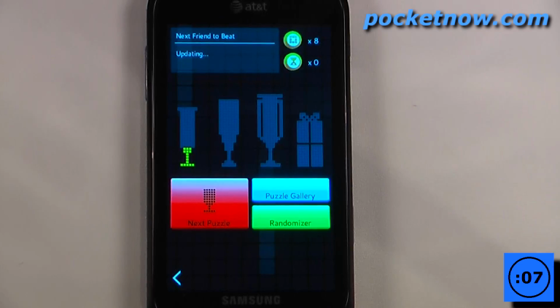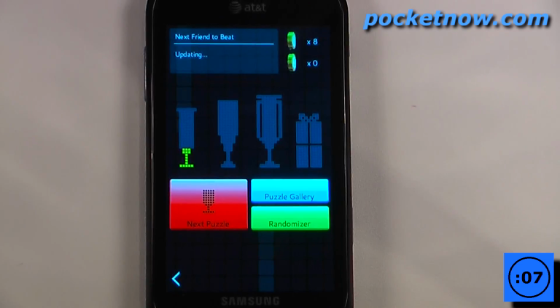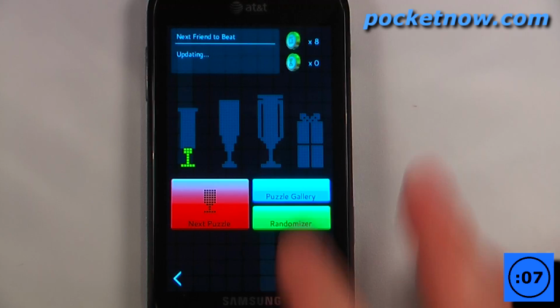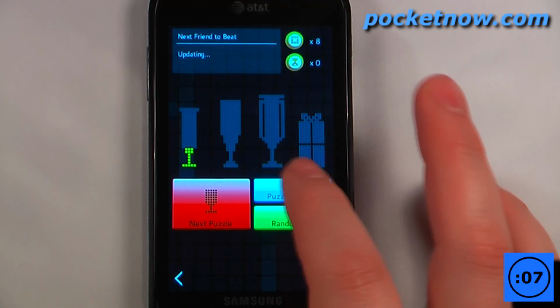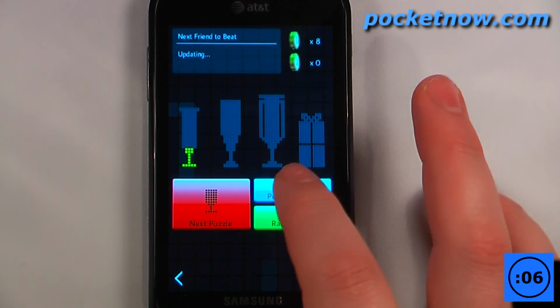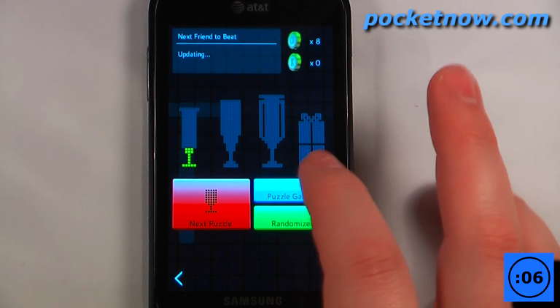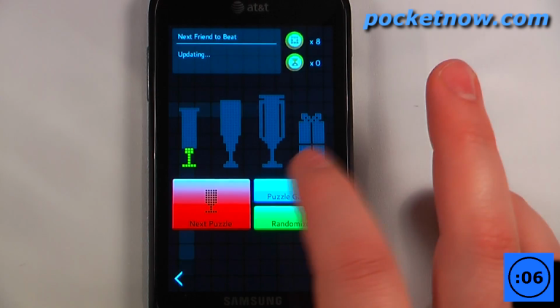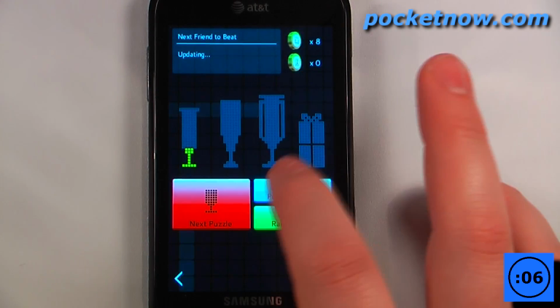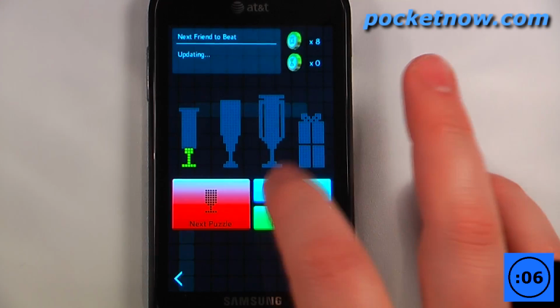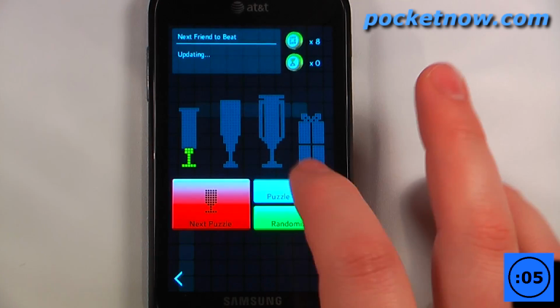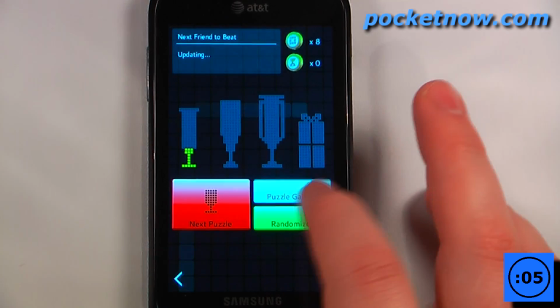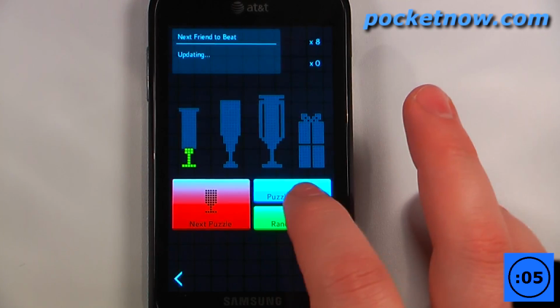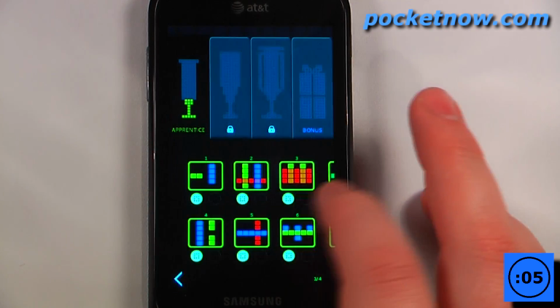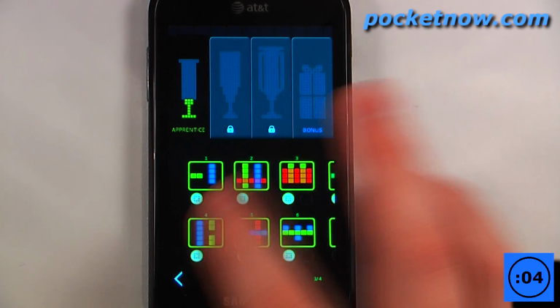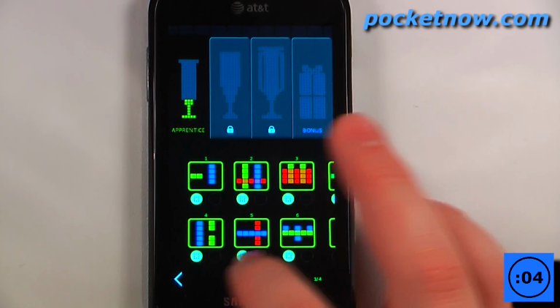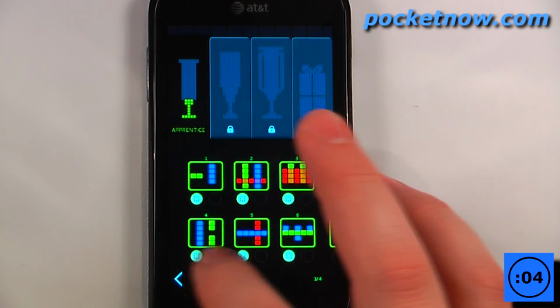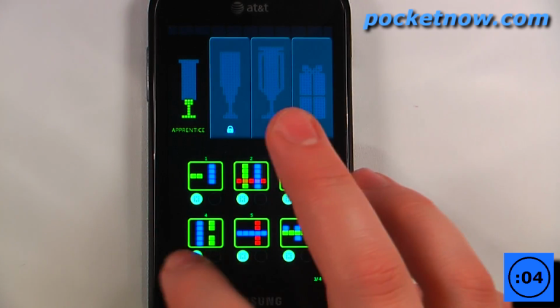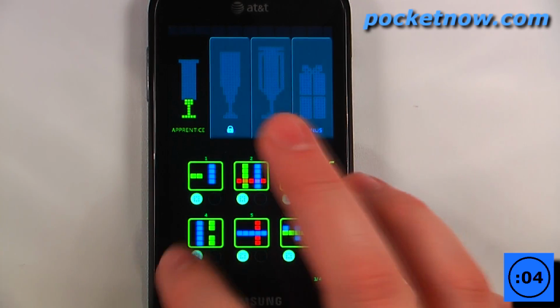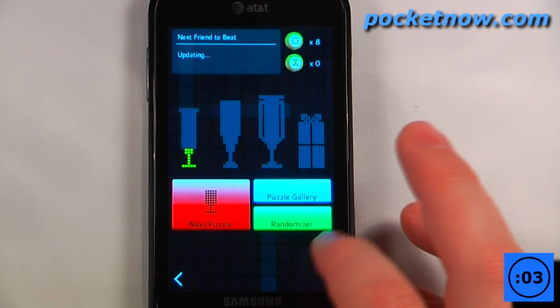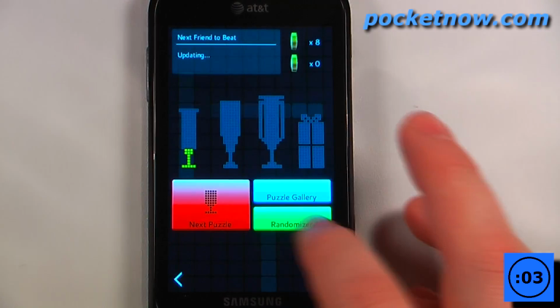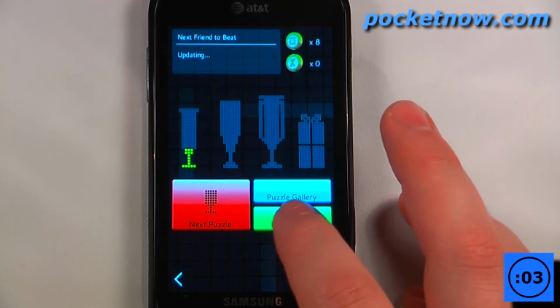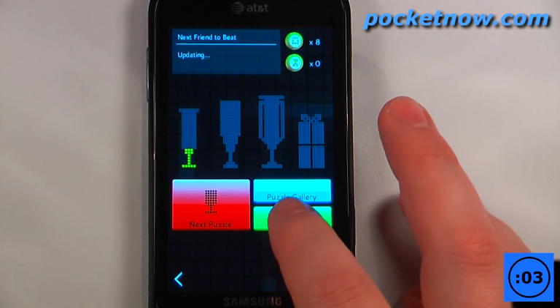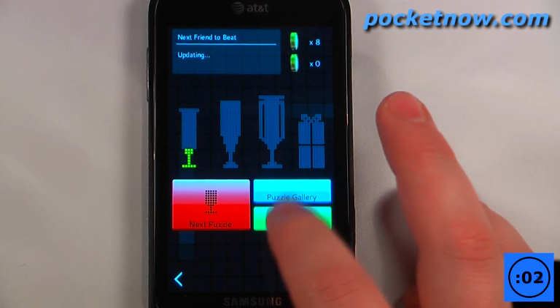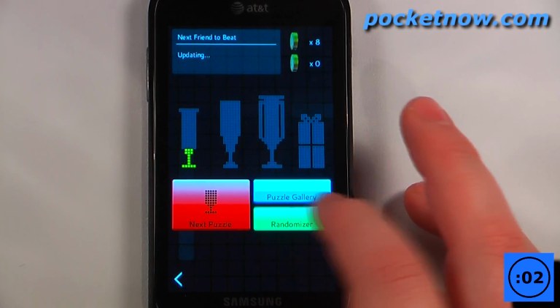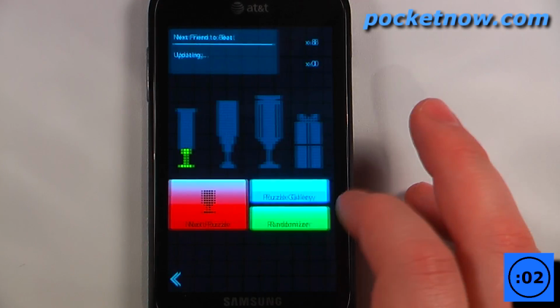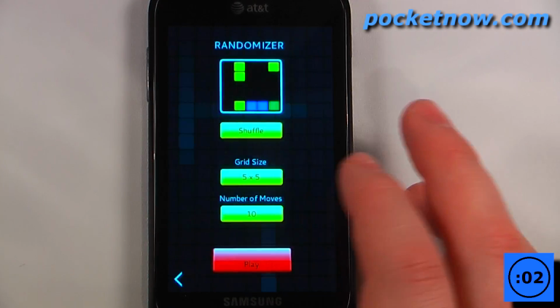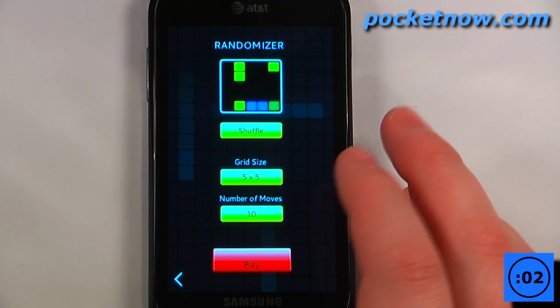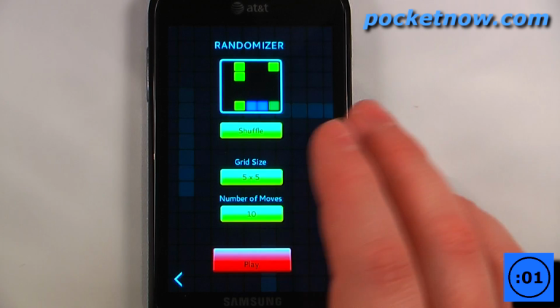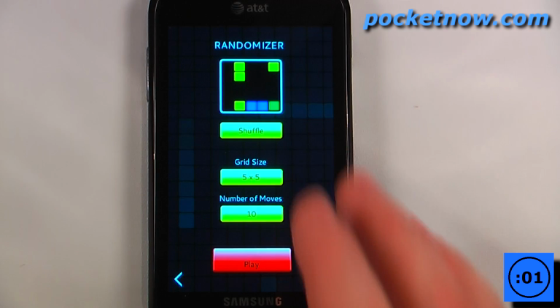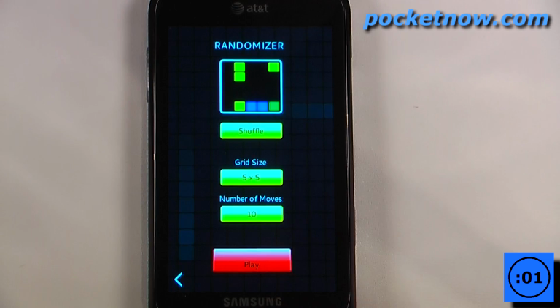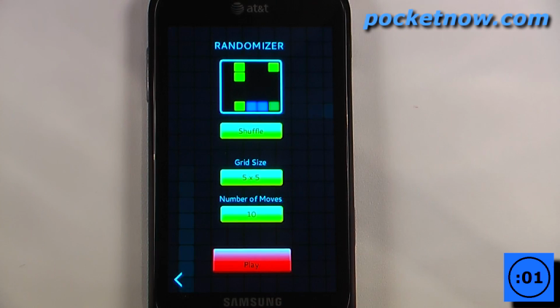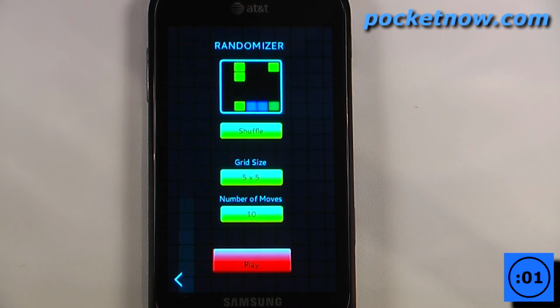Once you've played a bunch of puzzles, you can go to the puzzle gallery and view the puzzles you've played, or you can go back and use the randomizer to play random puzzles.